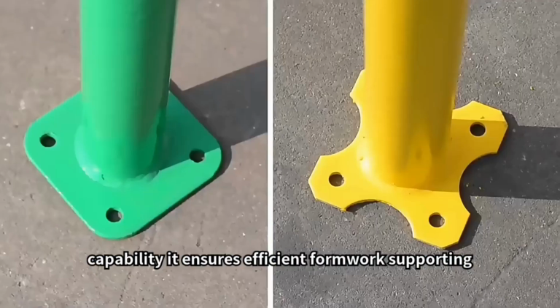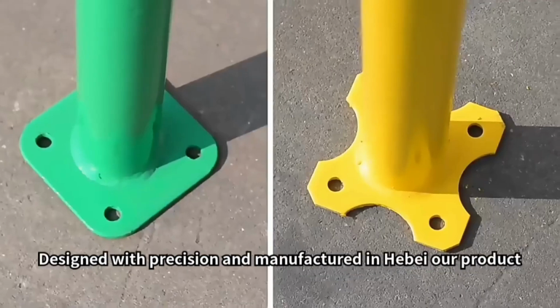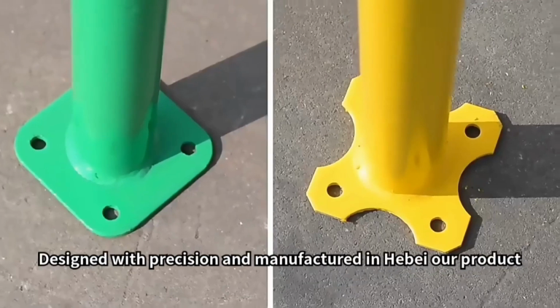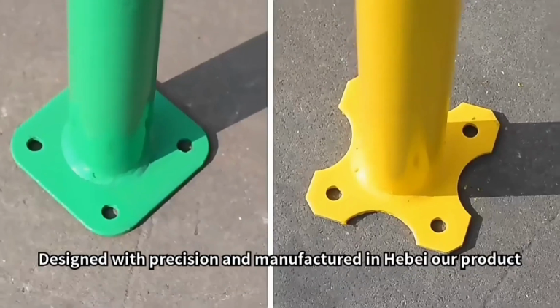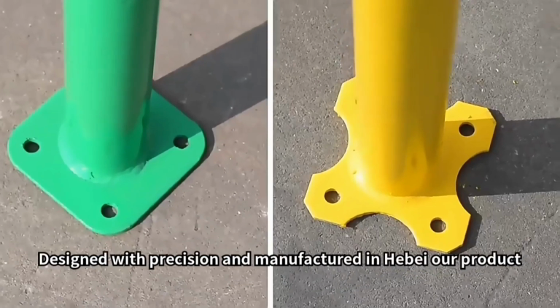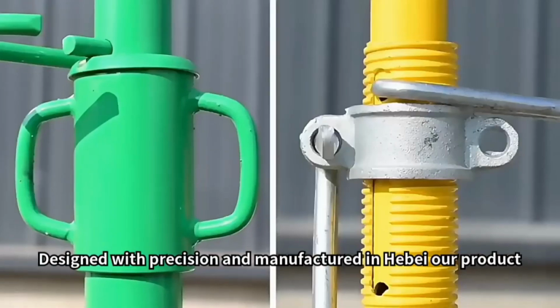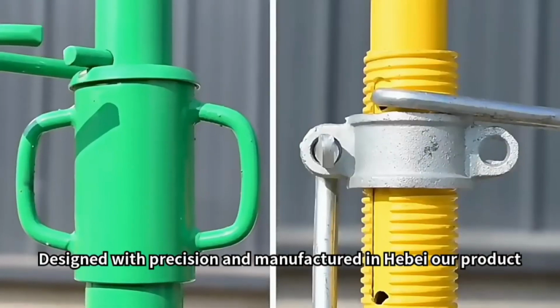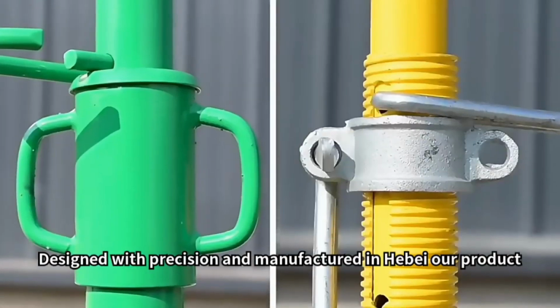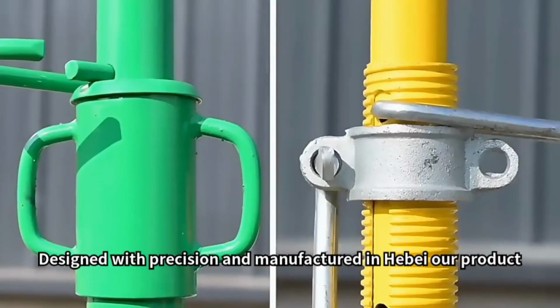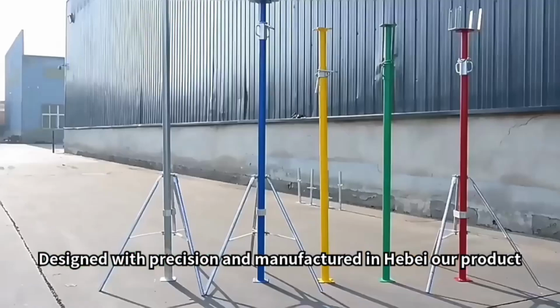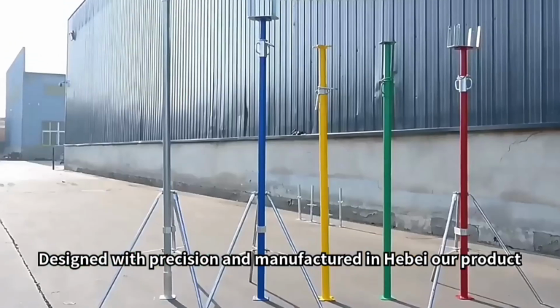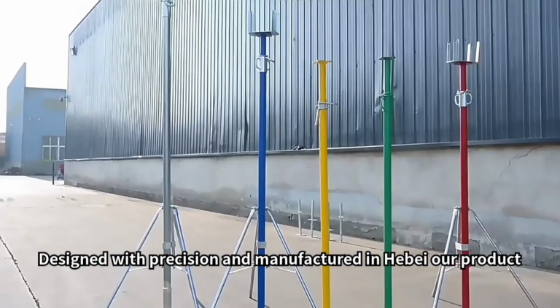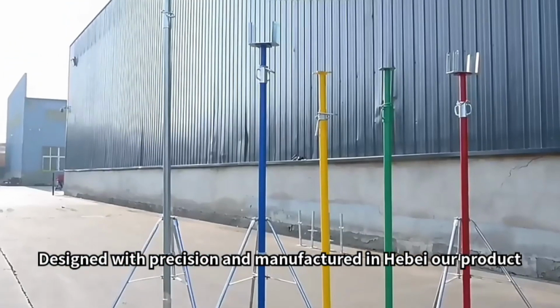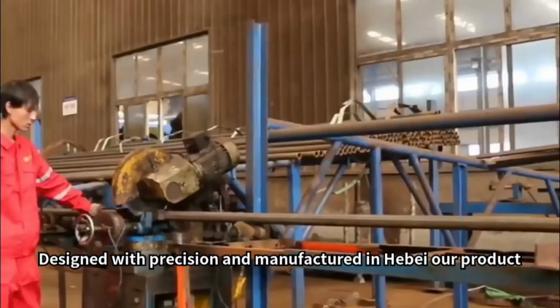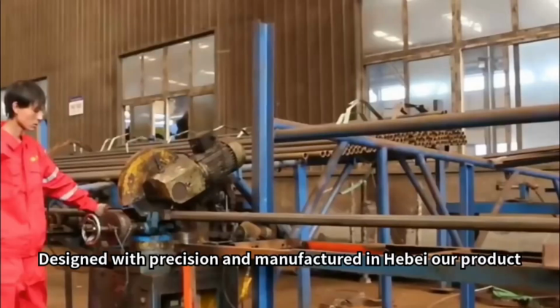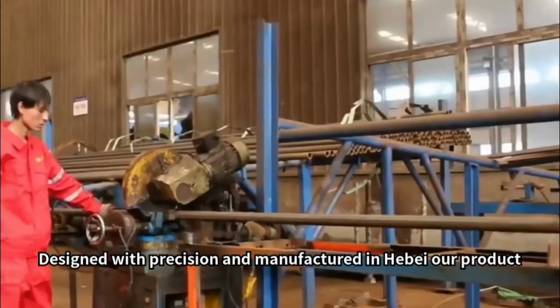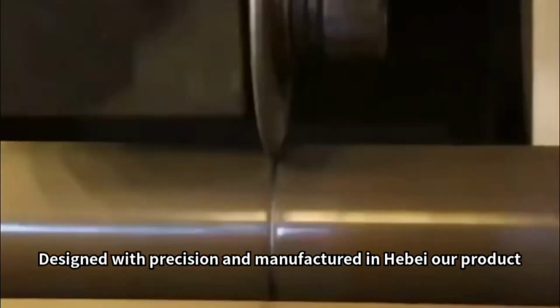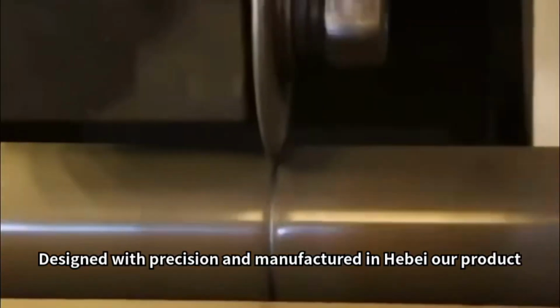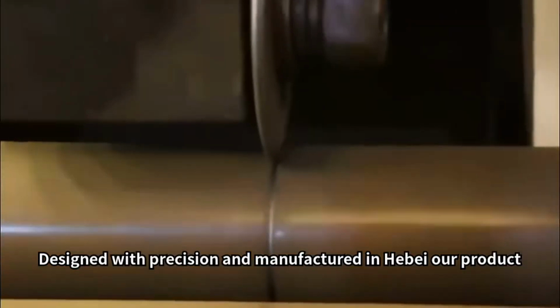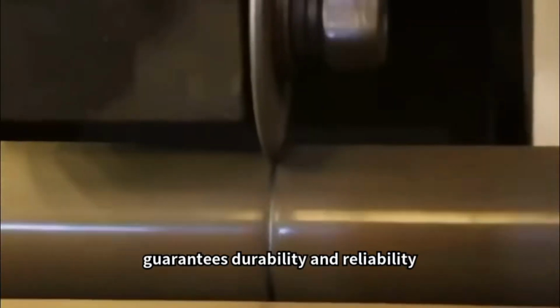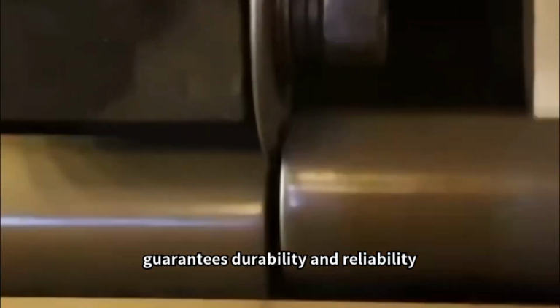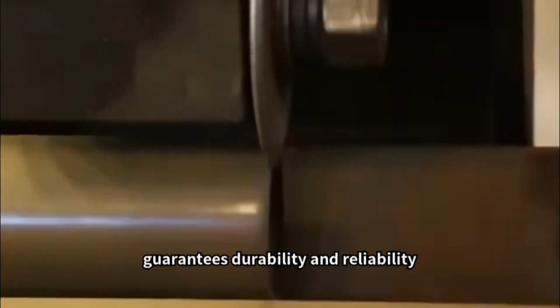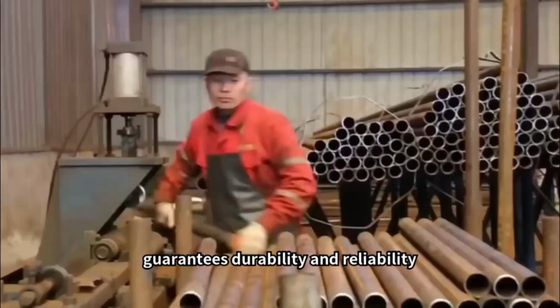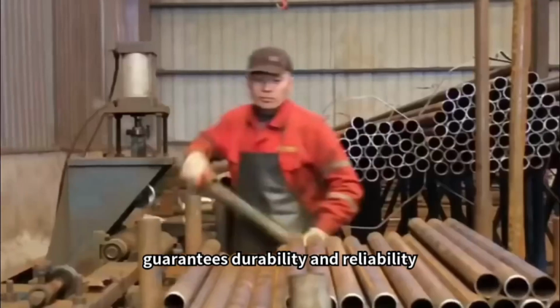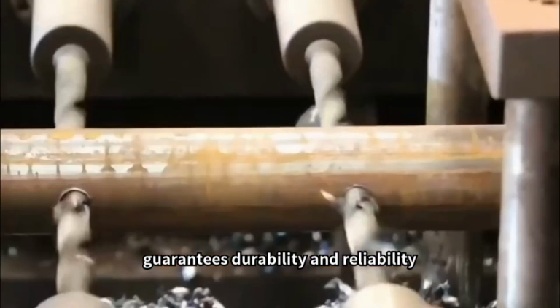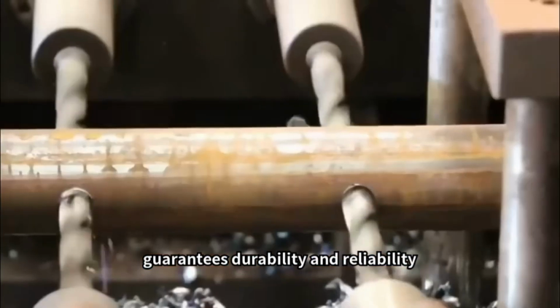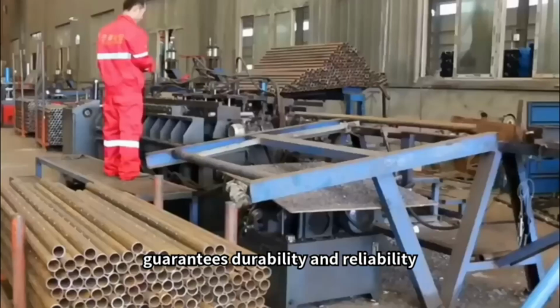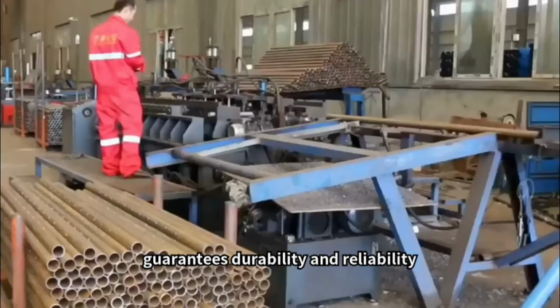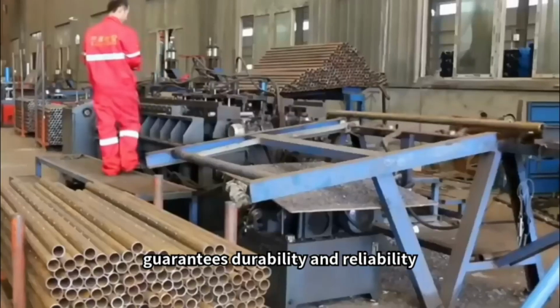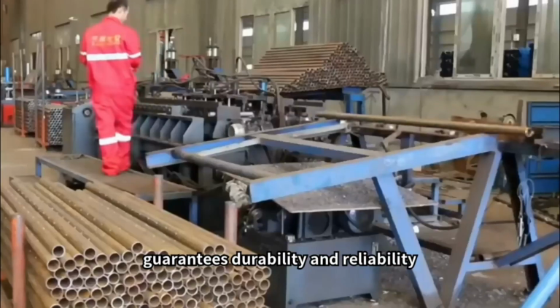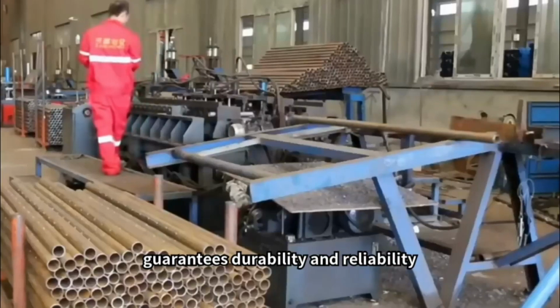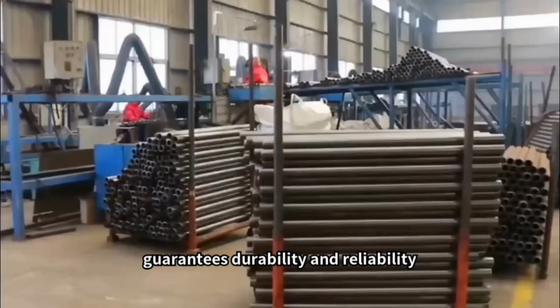Designed with precision and manufactured in Herbay, our product guarantees durability and reliability.